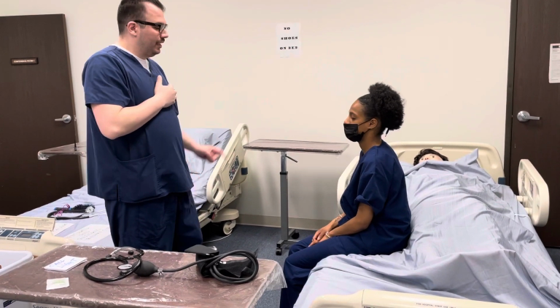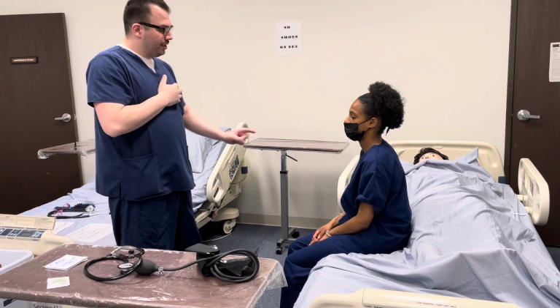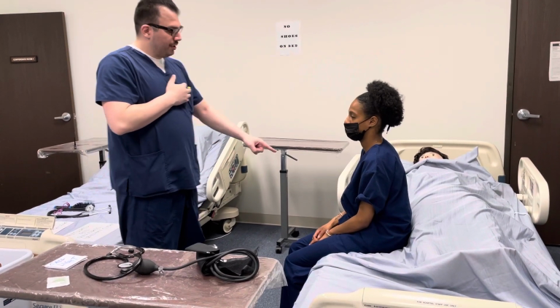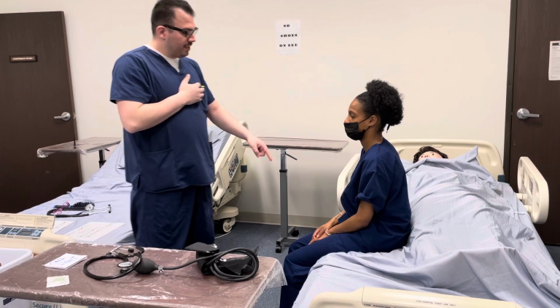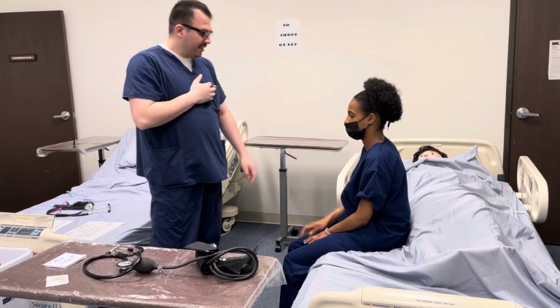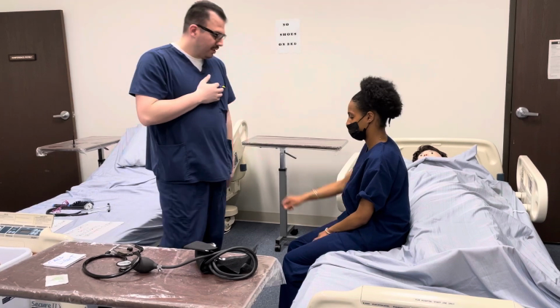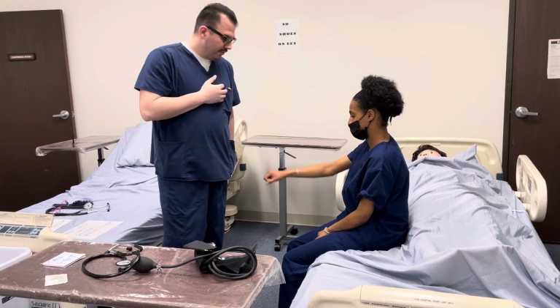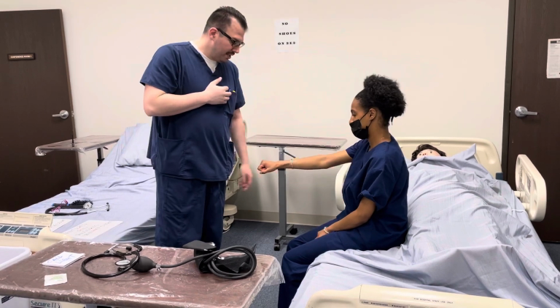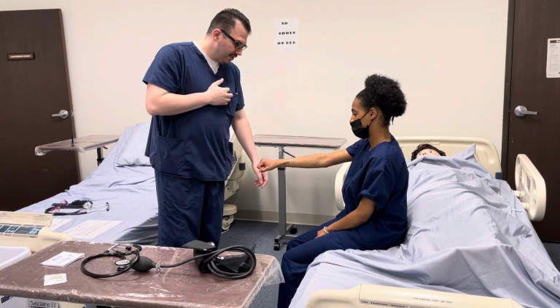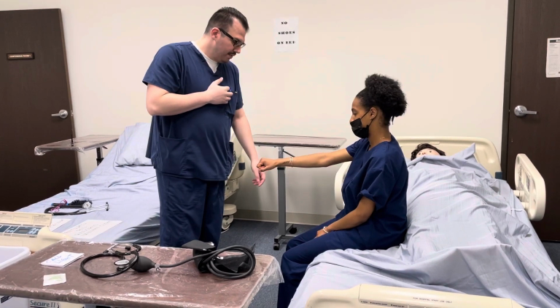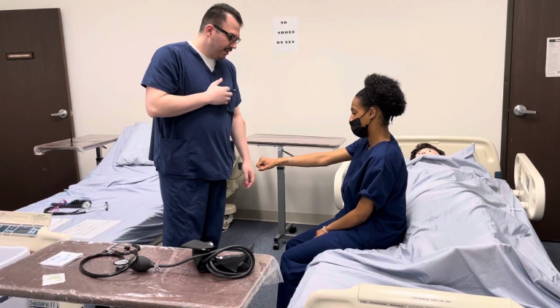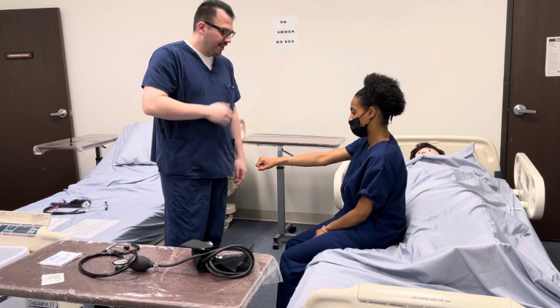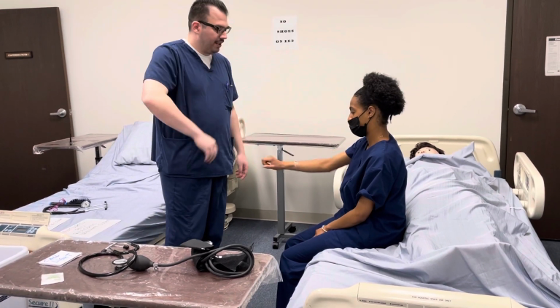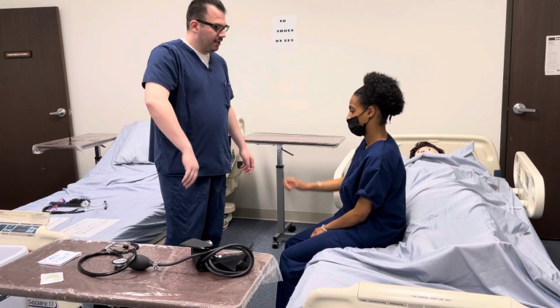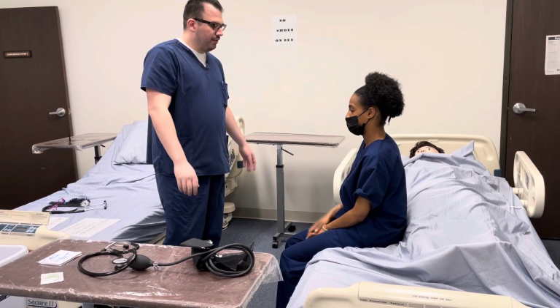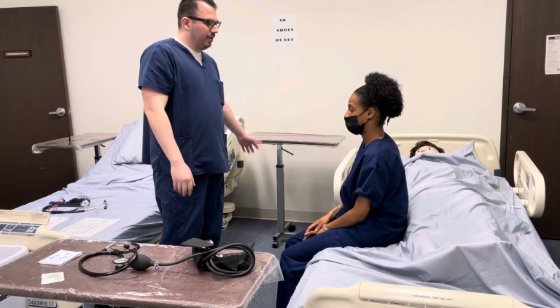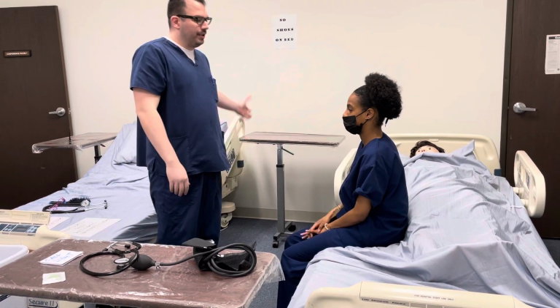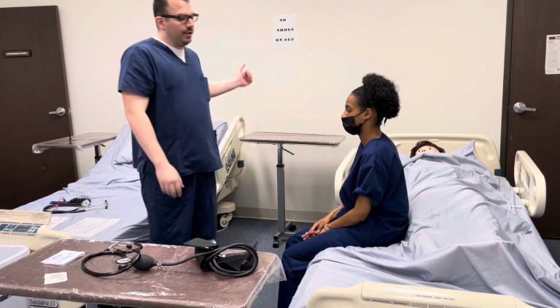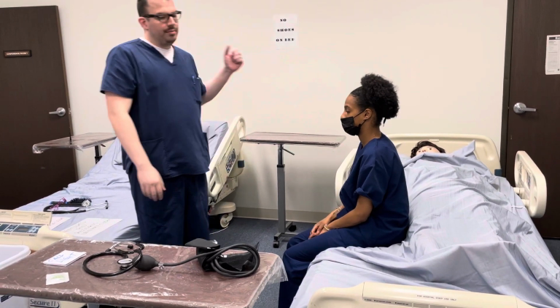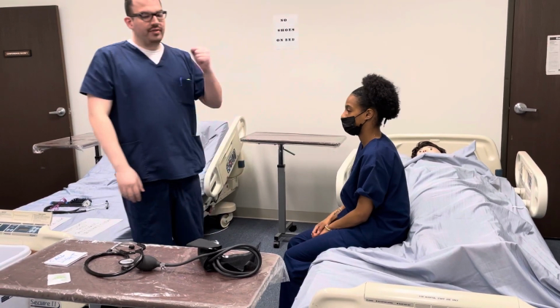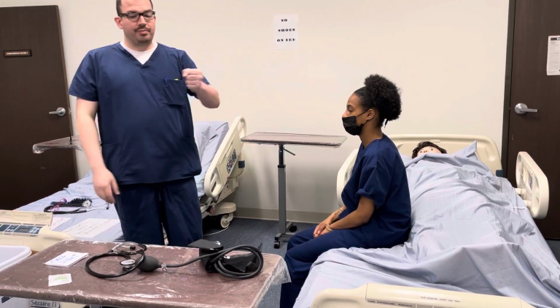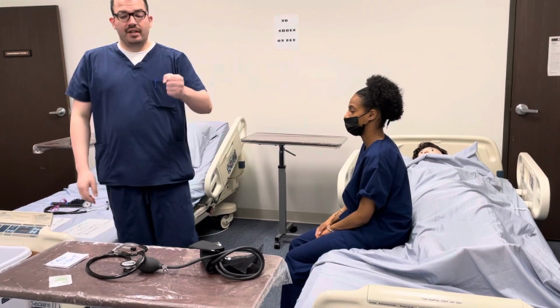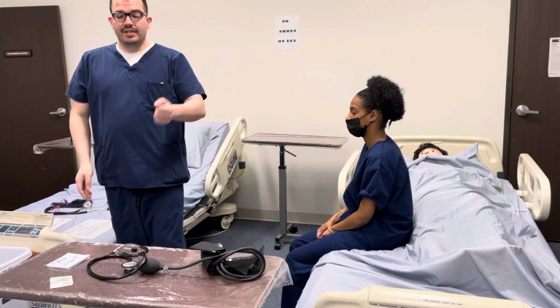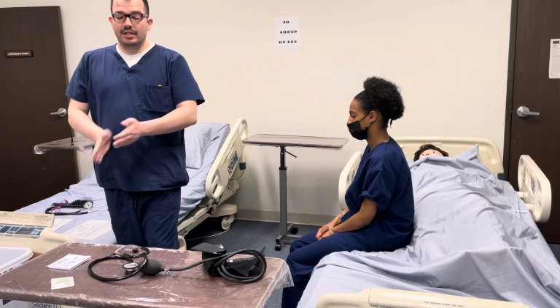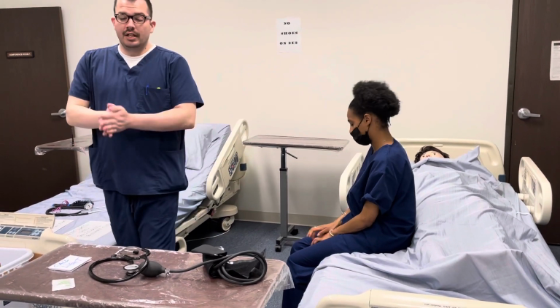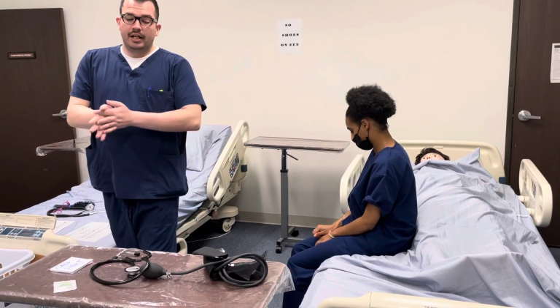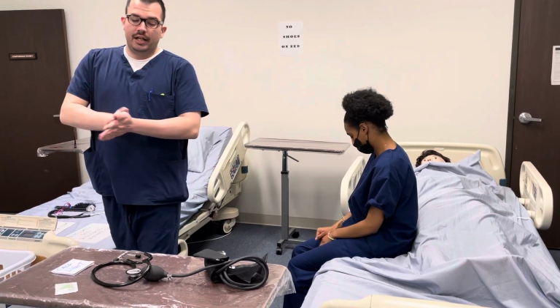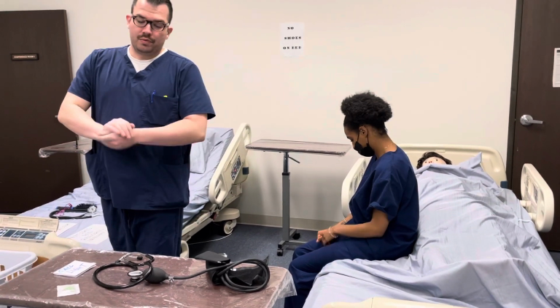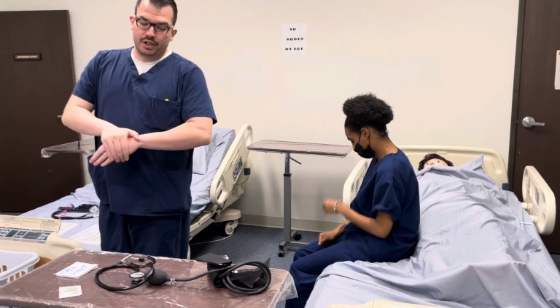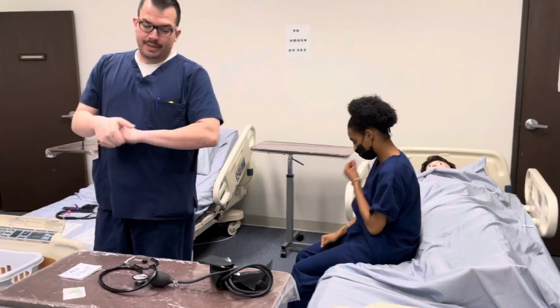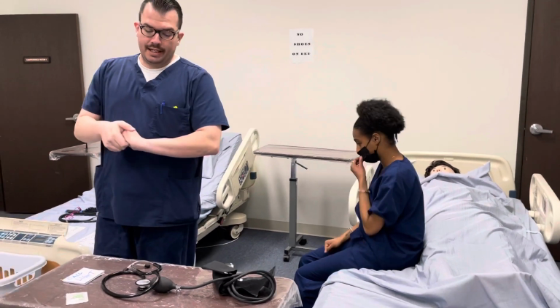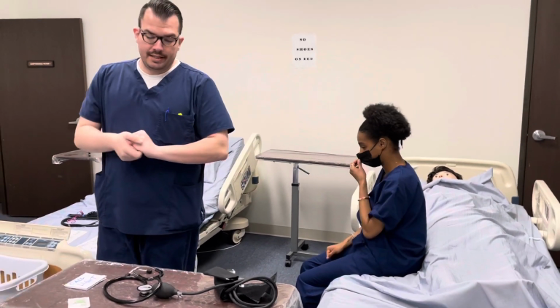Can I check your wristband to confirm that it is you? Thank you. I'm going to go ahead and provide privacy and wash my hands.